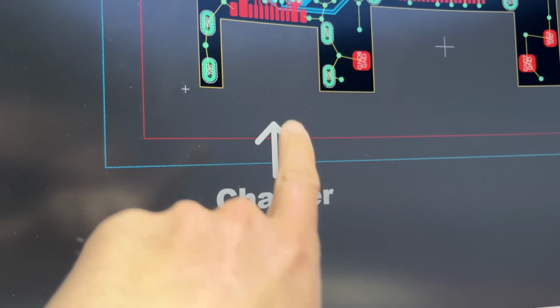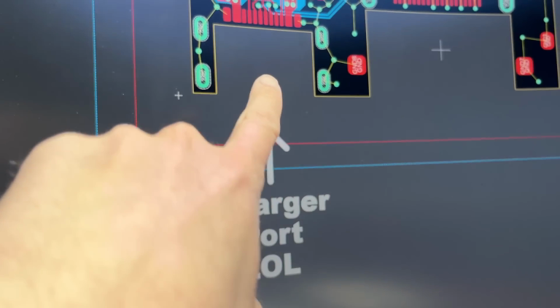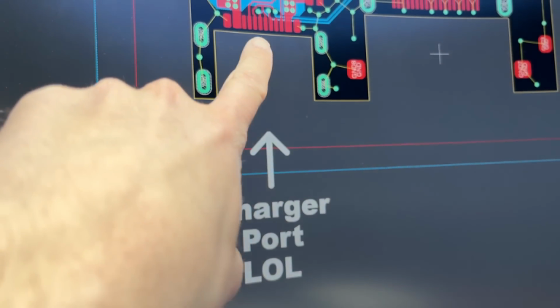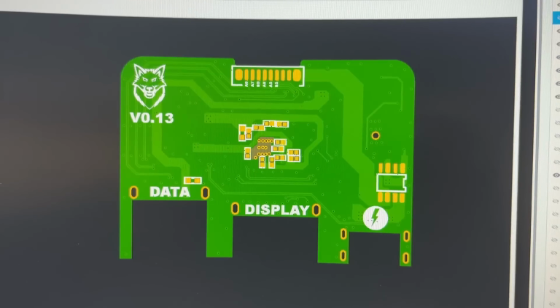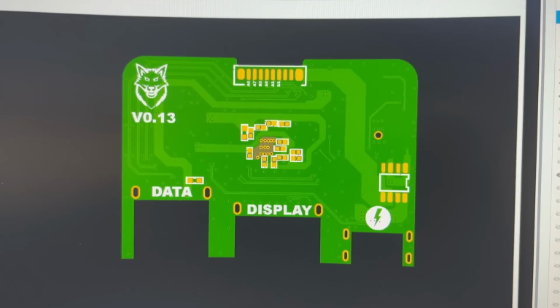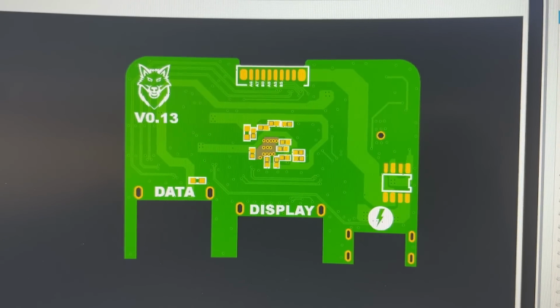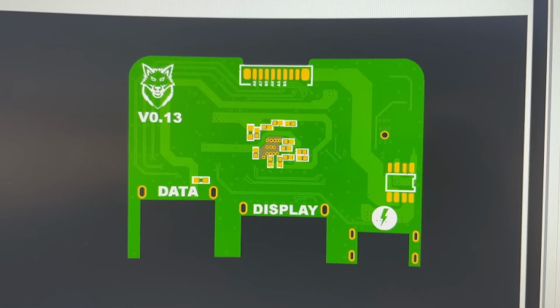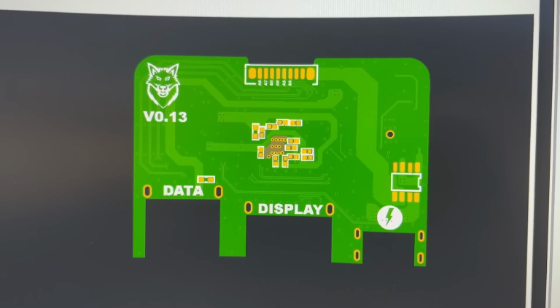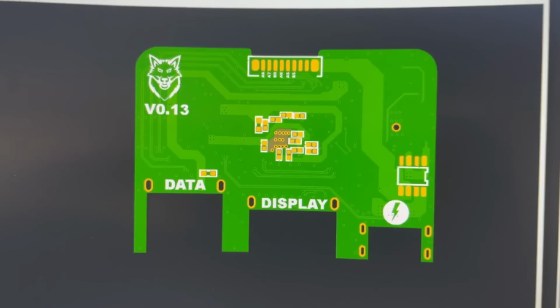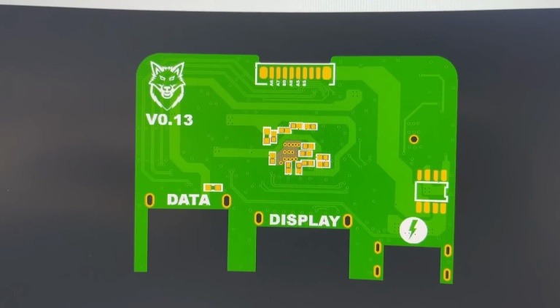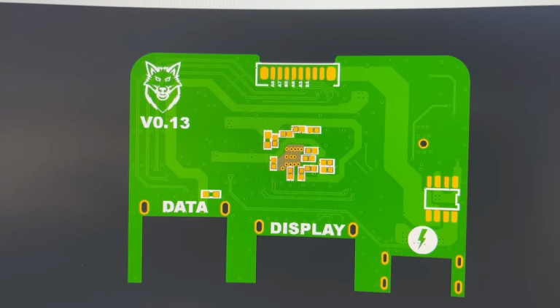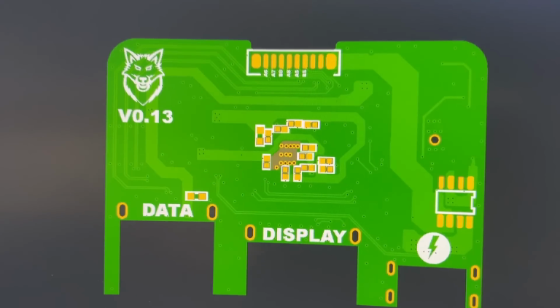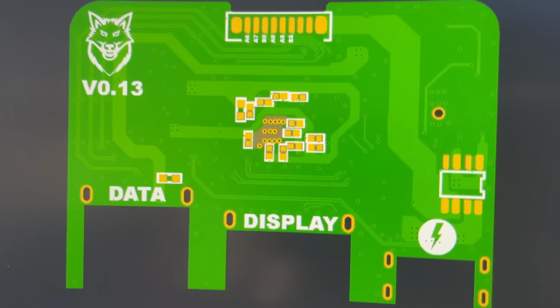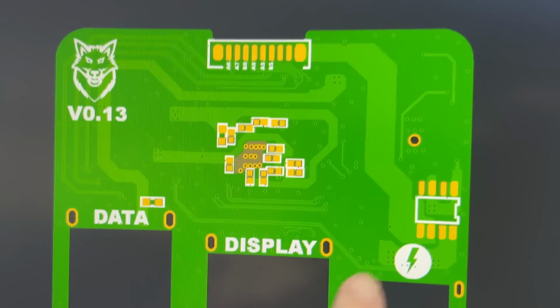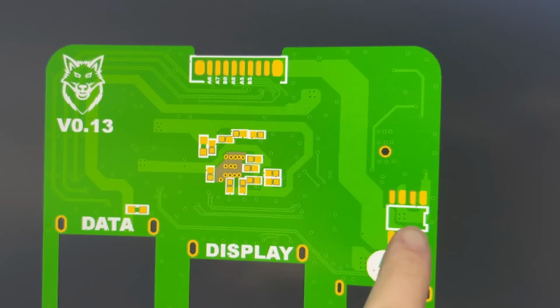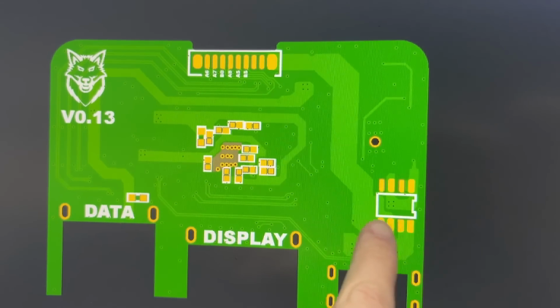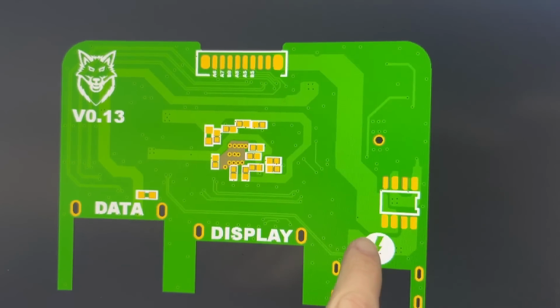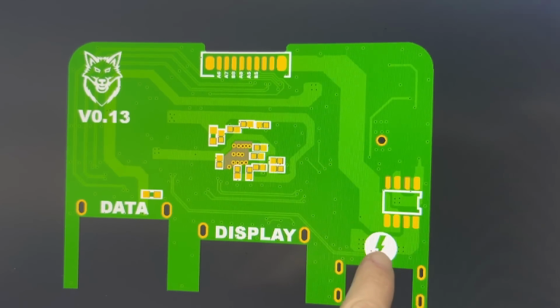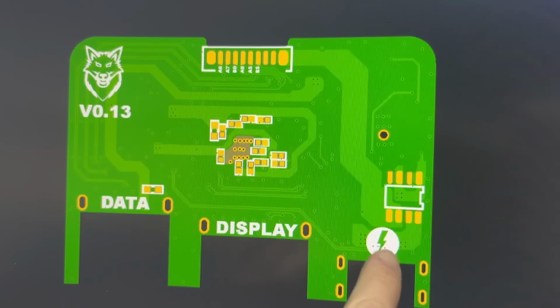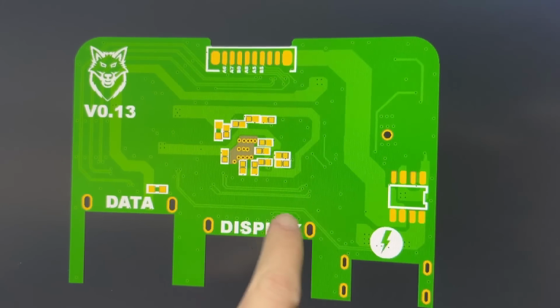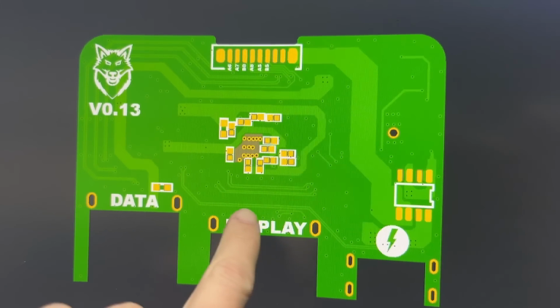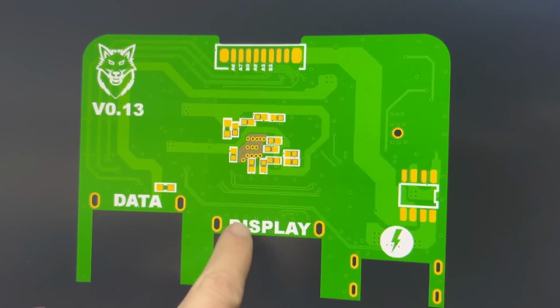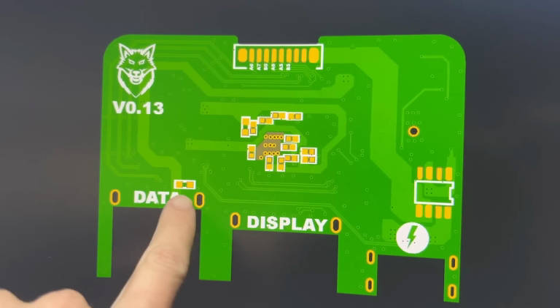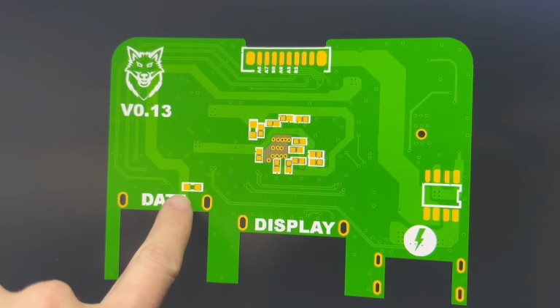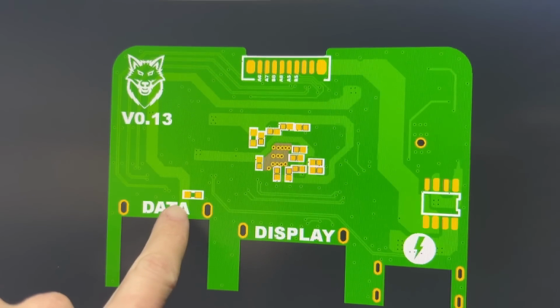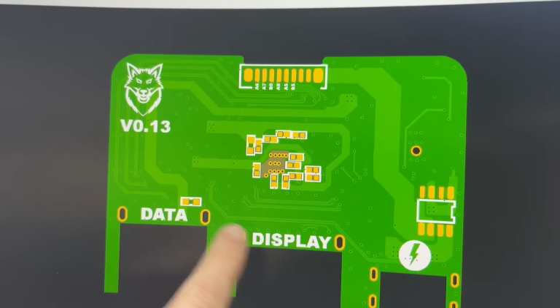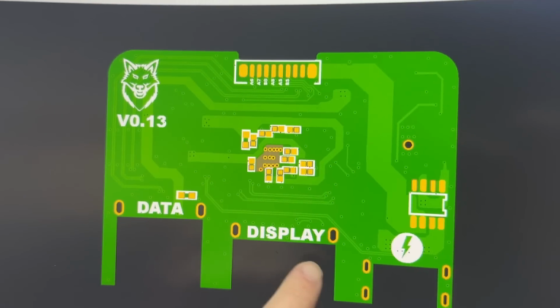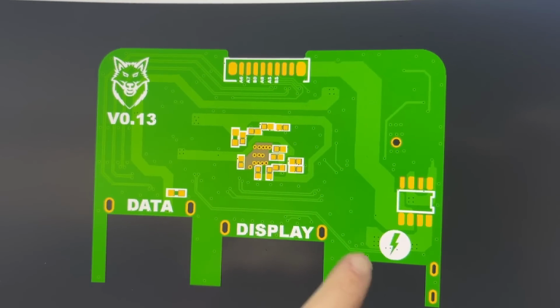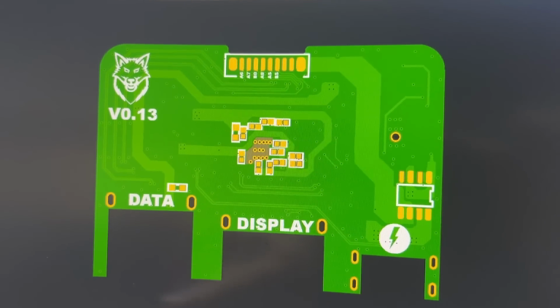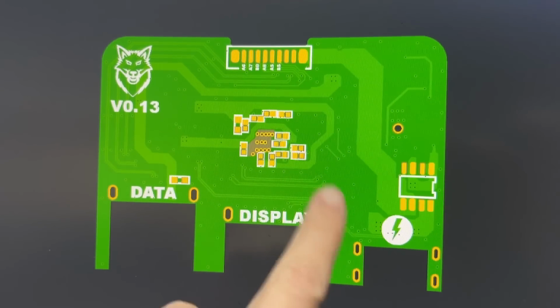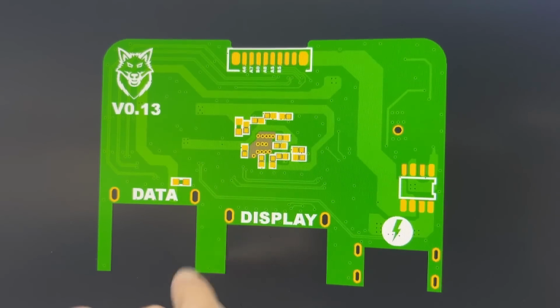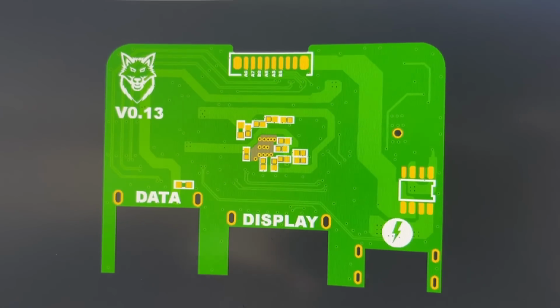And here you can see the new version of this board. I've applied all of the modifications, and I am now ready to order.